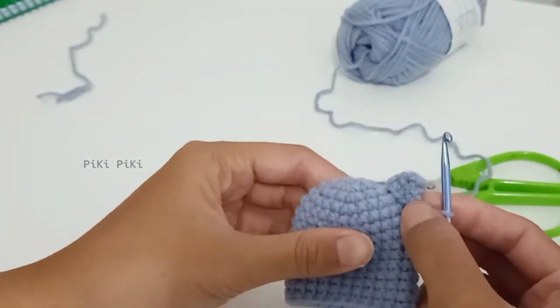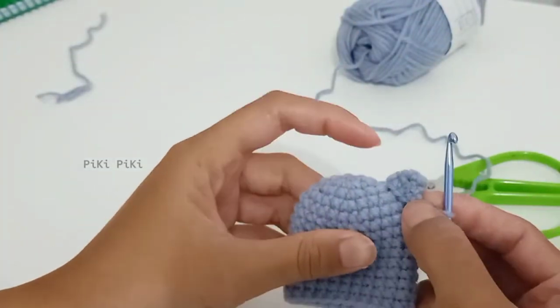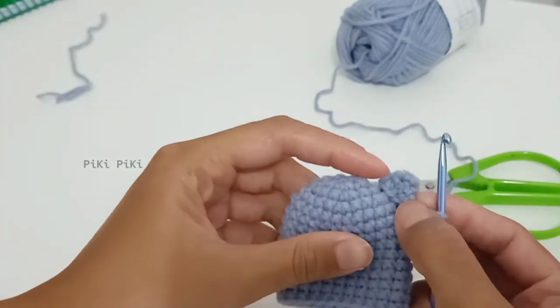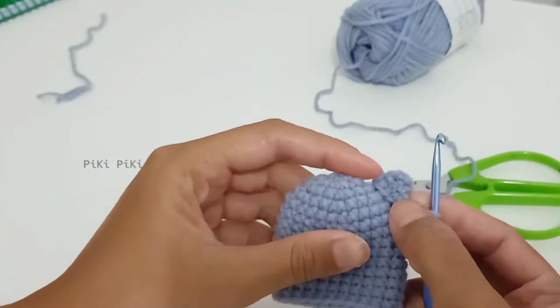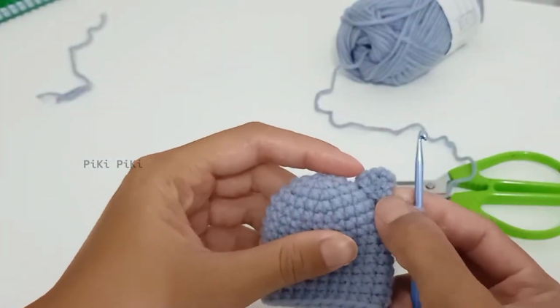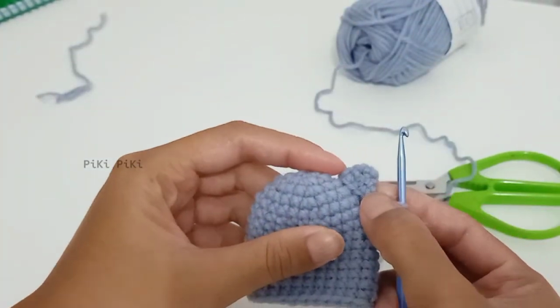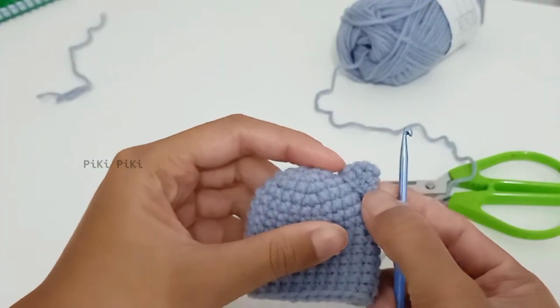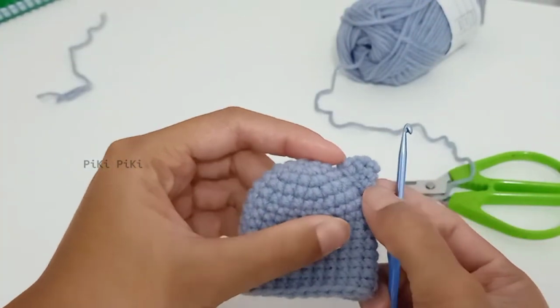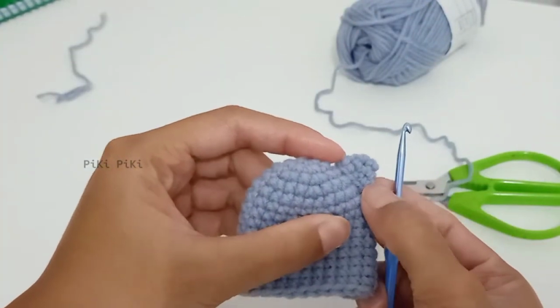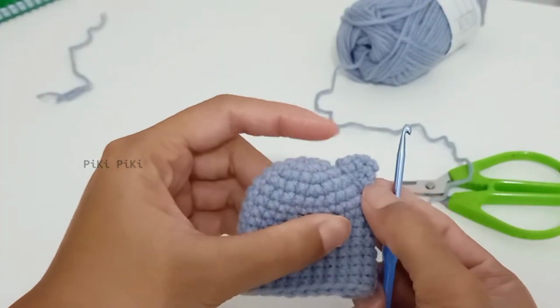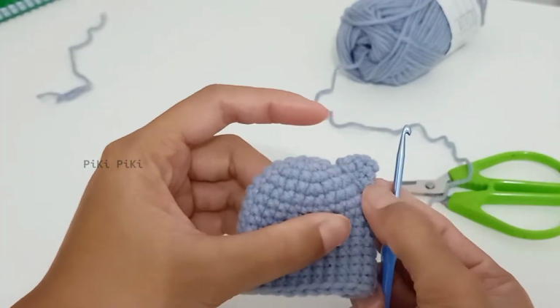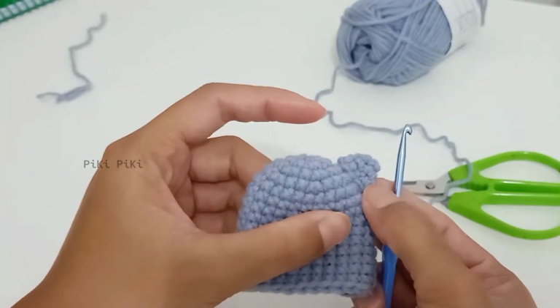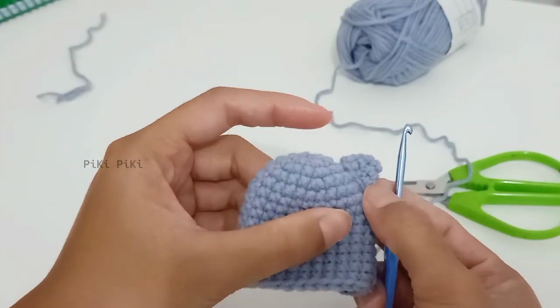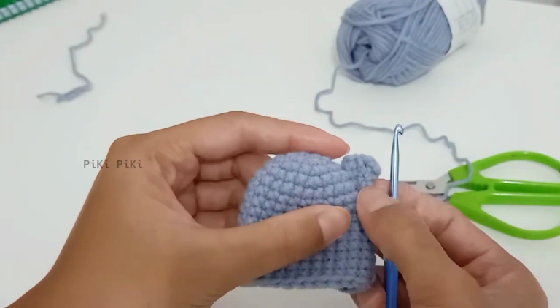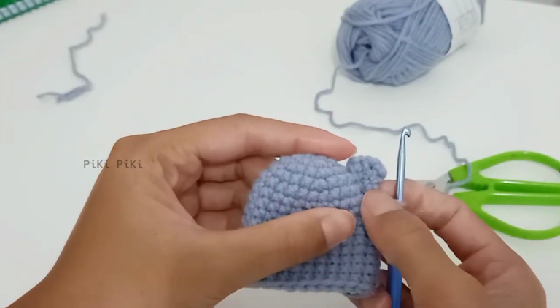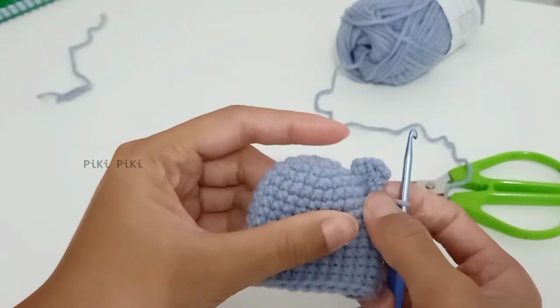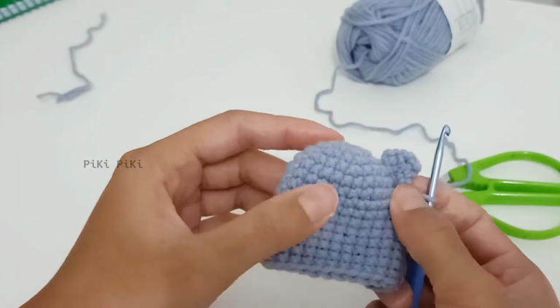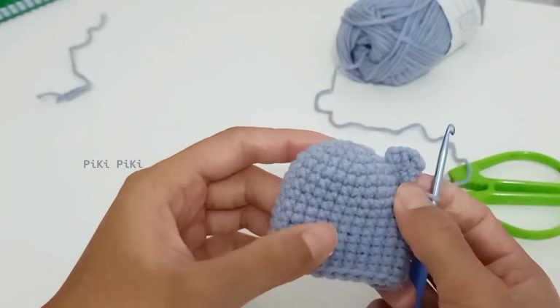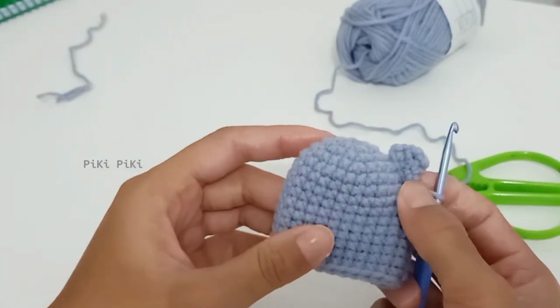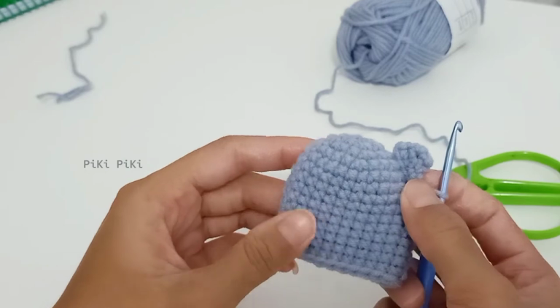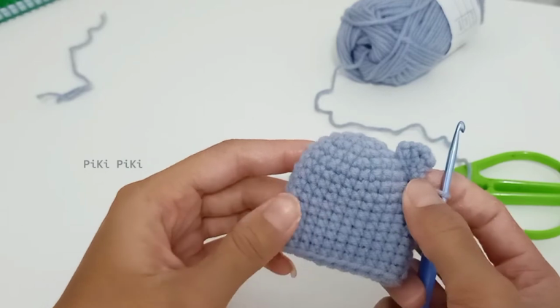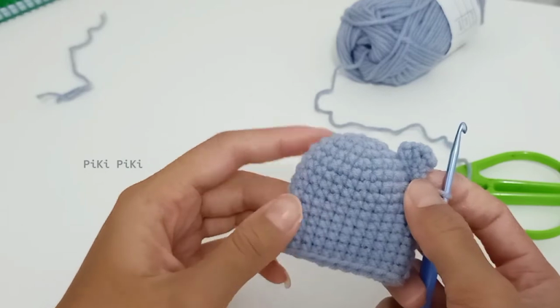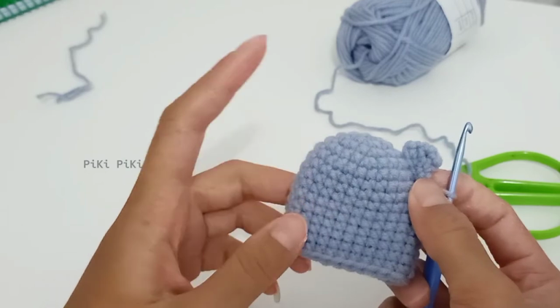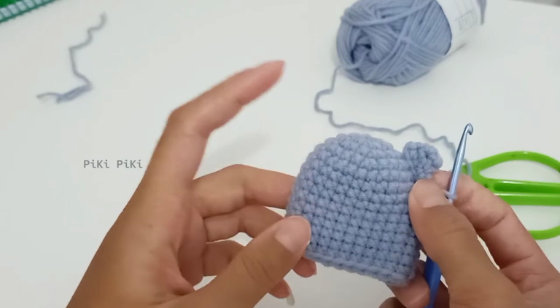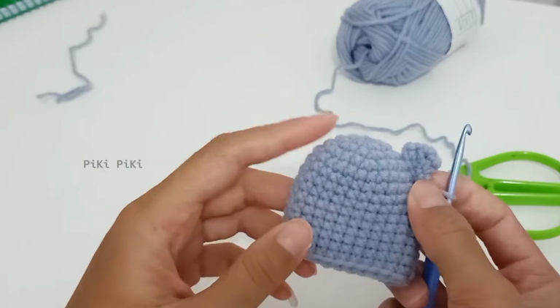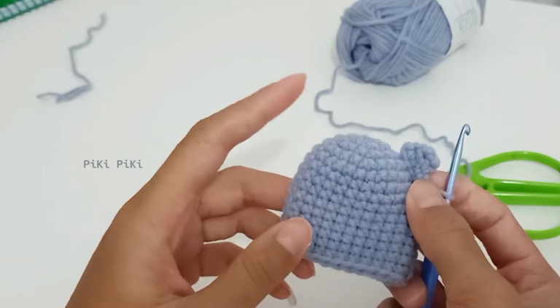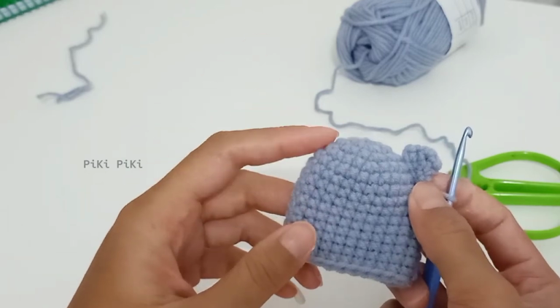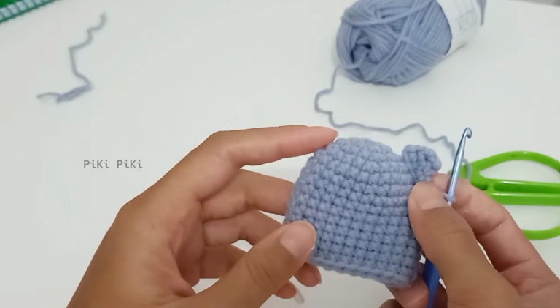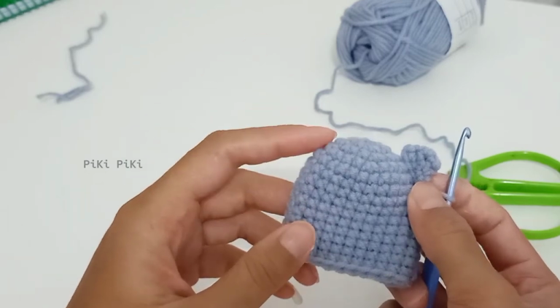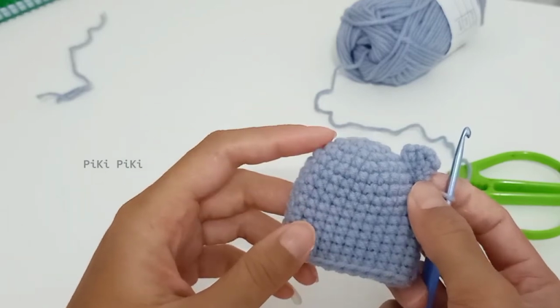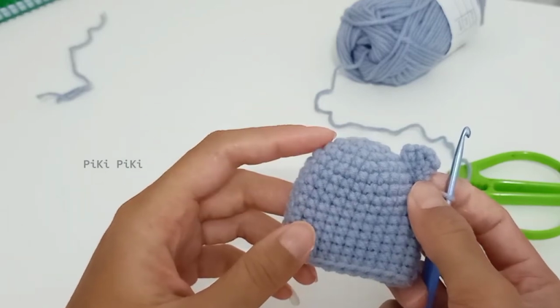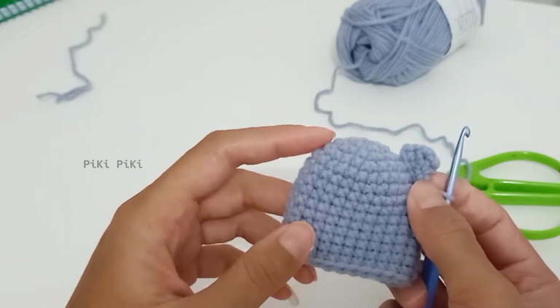One ear is complete. Follow the same pattern and make another ear.